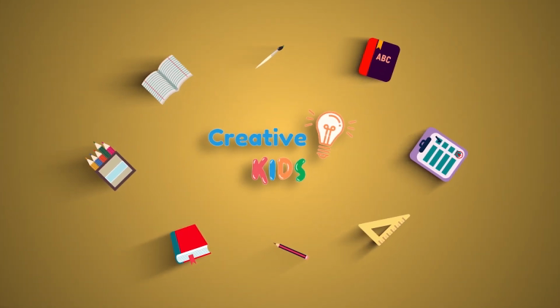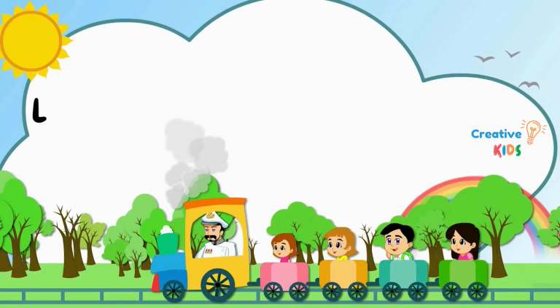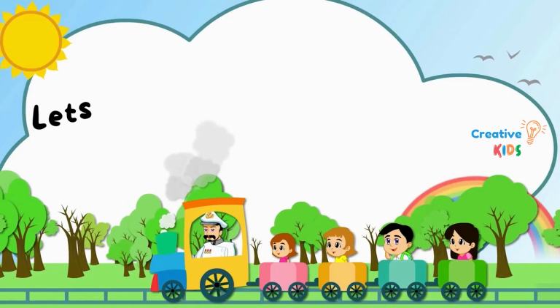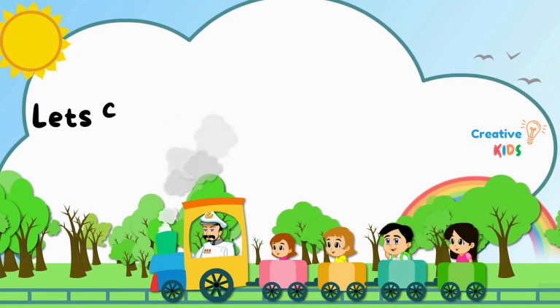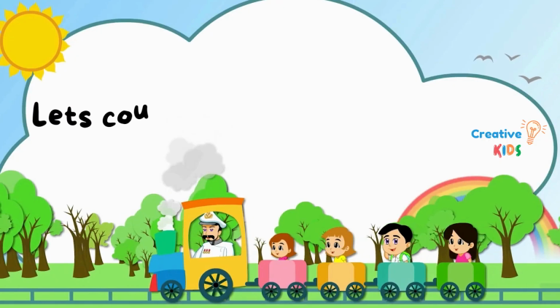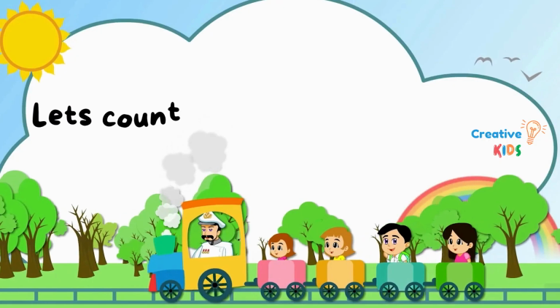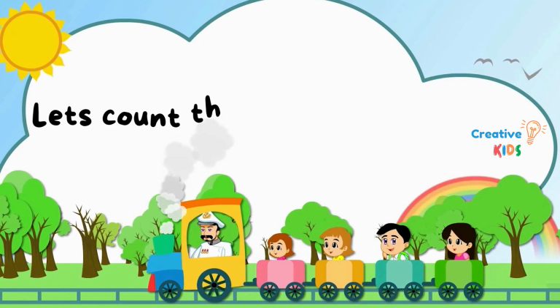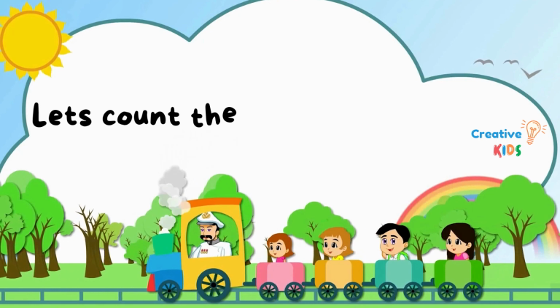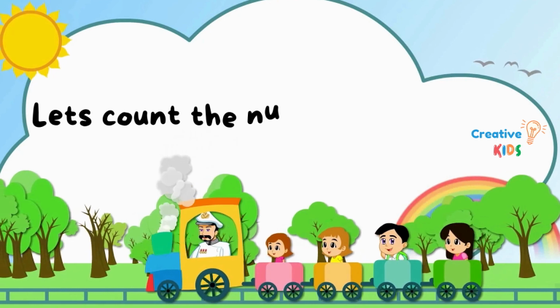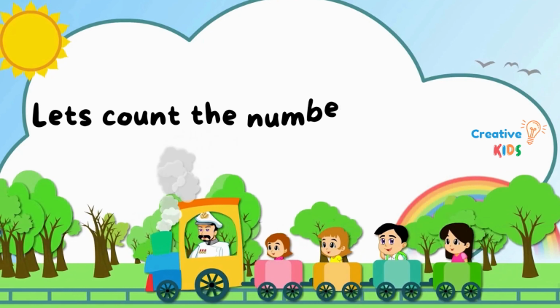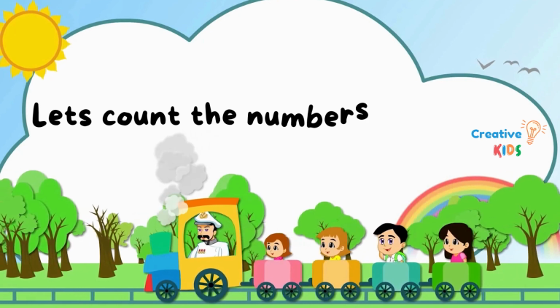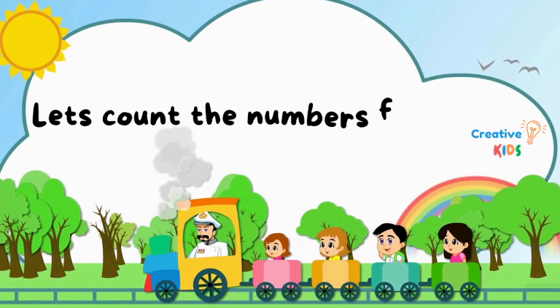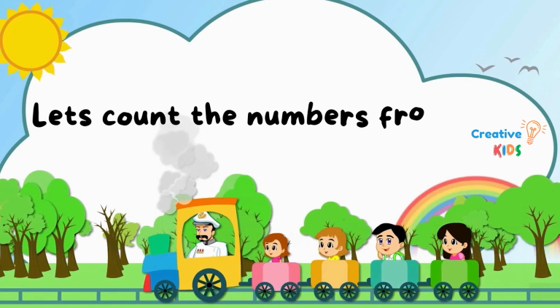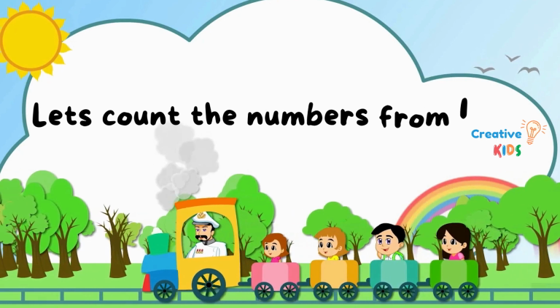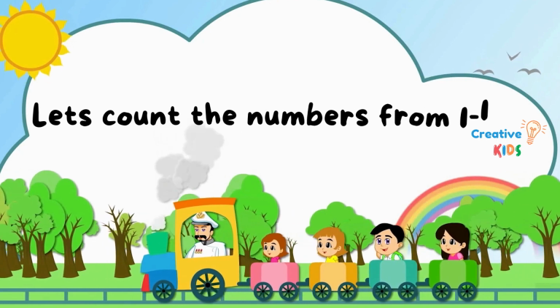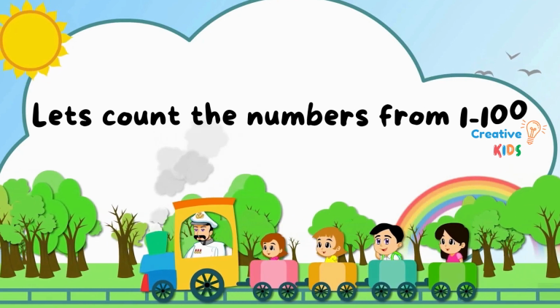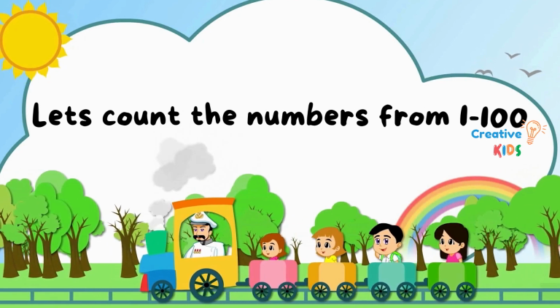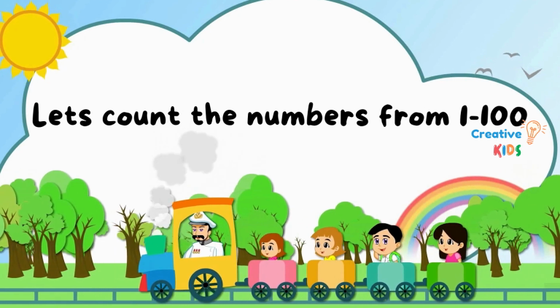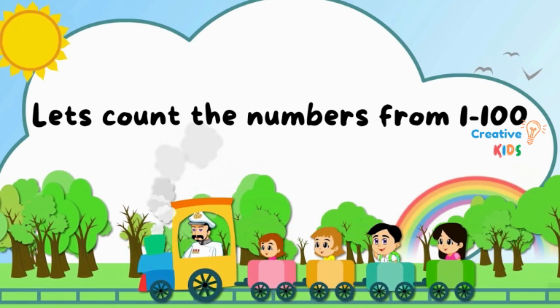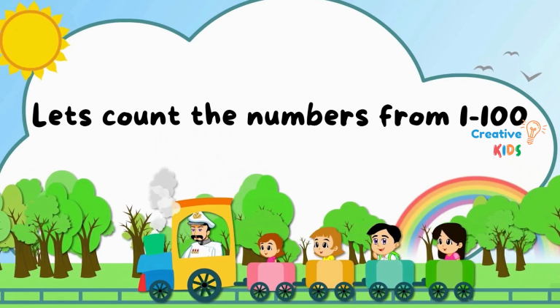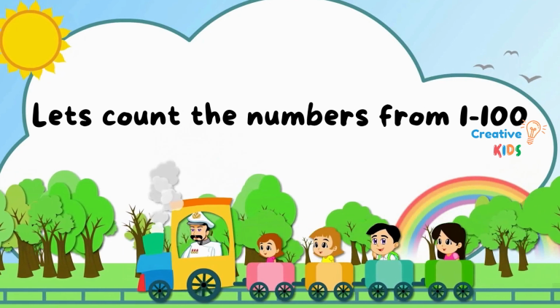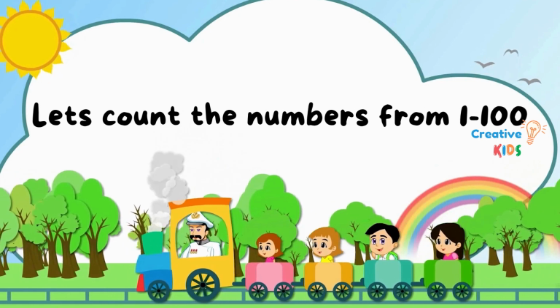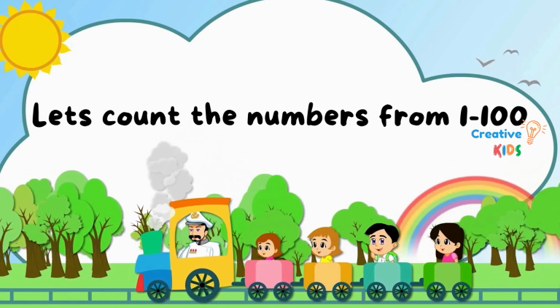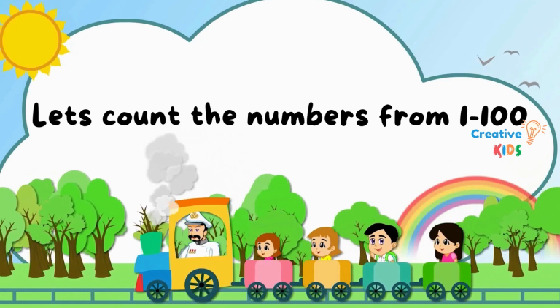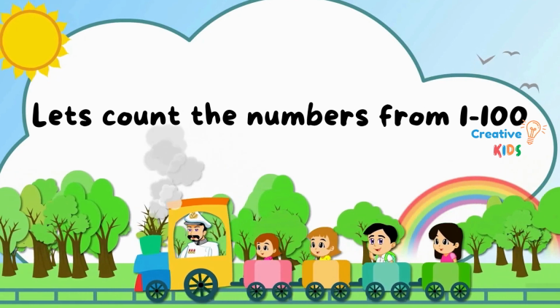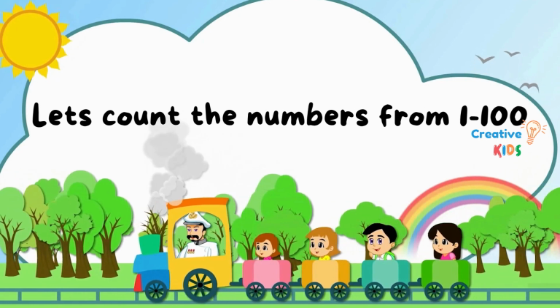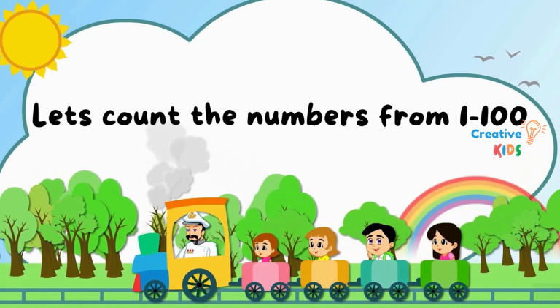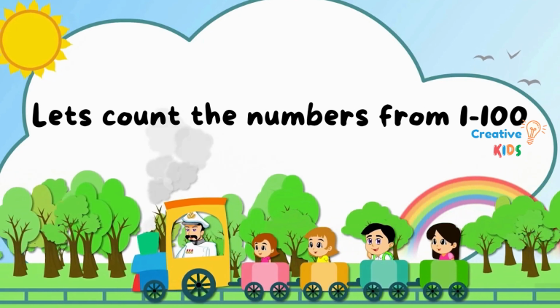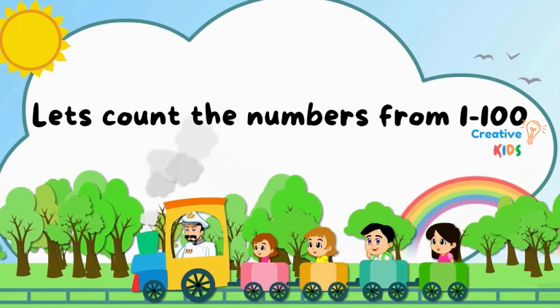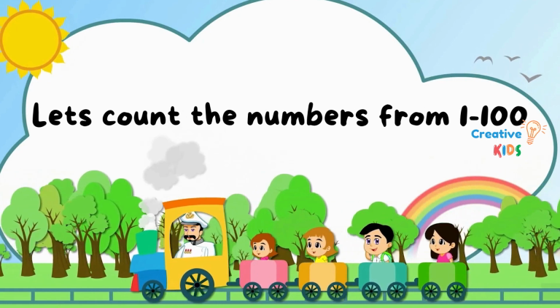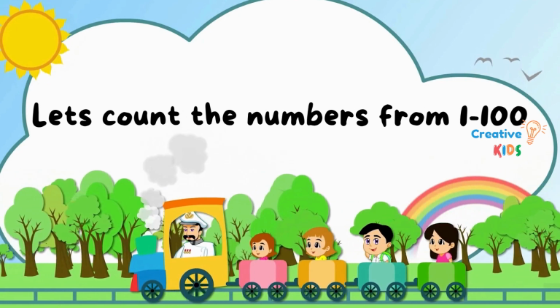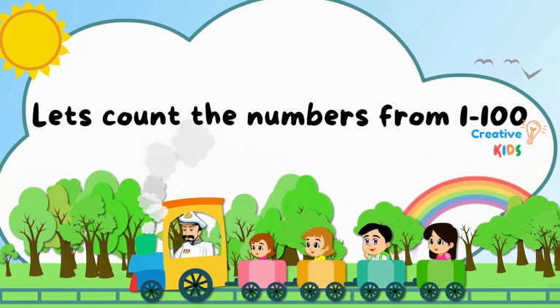Hi kids, let's count the numbers from 1 to 100.